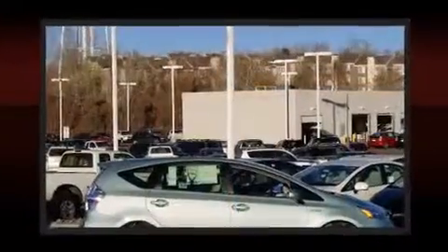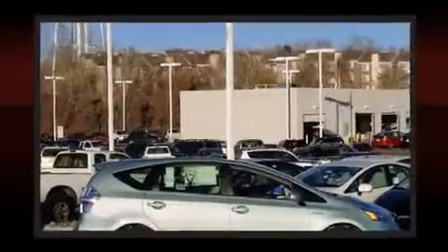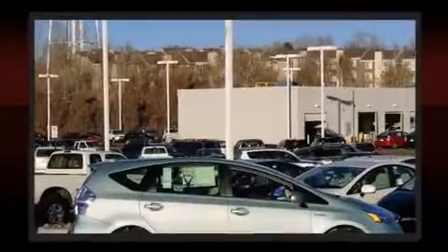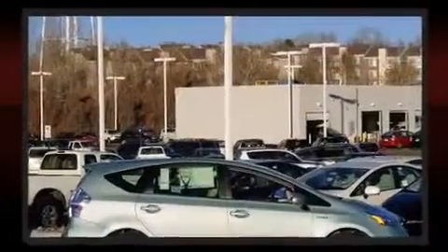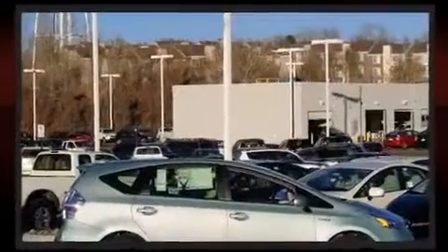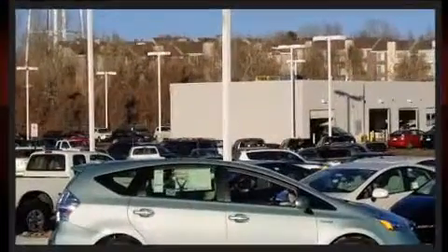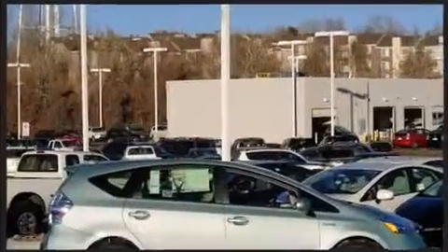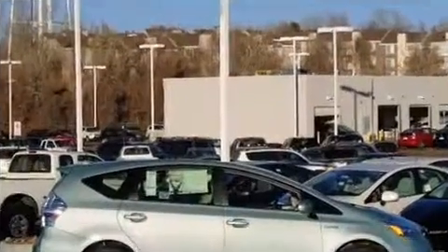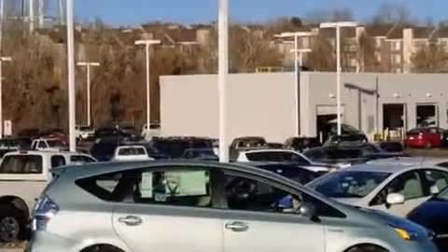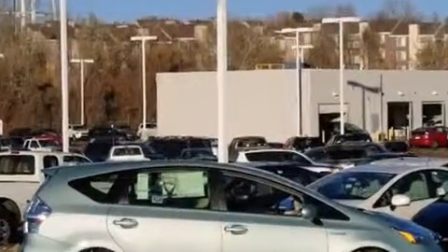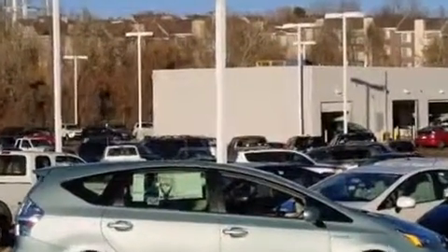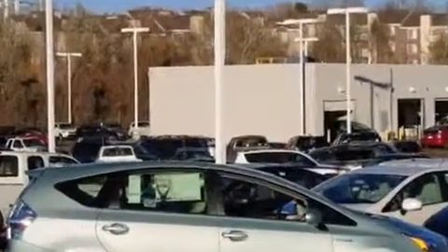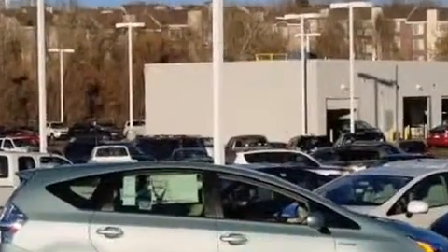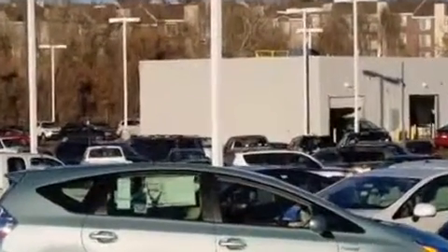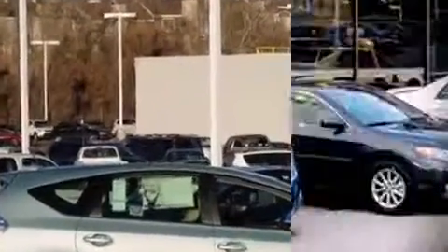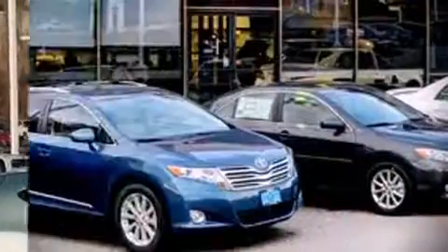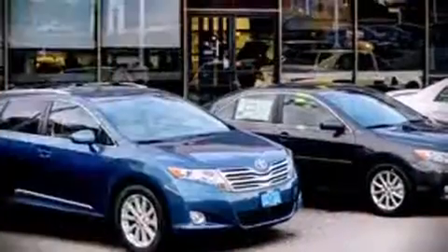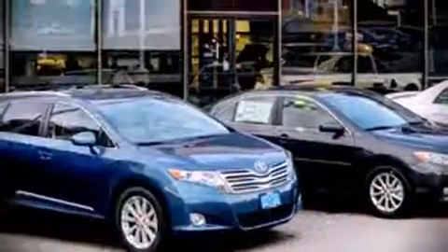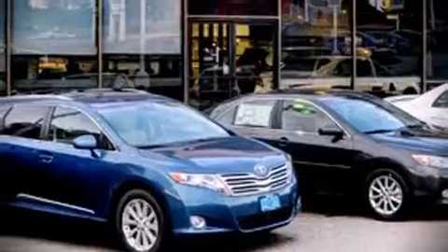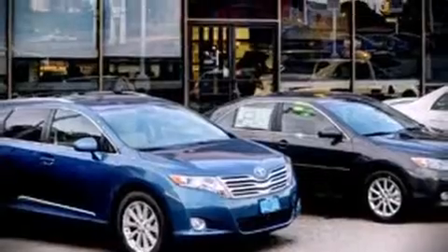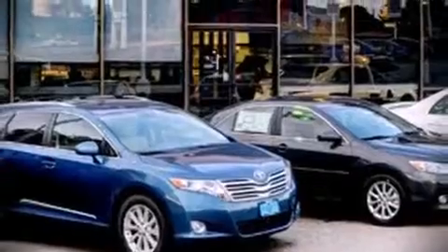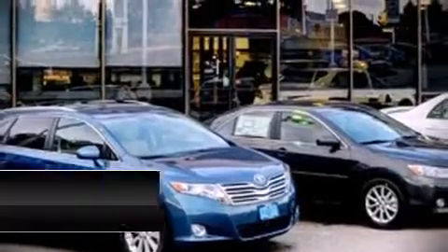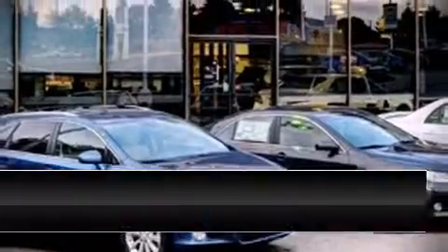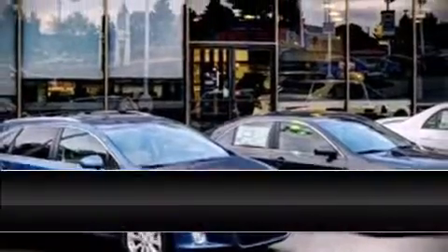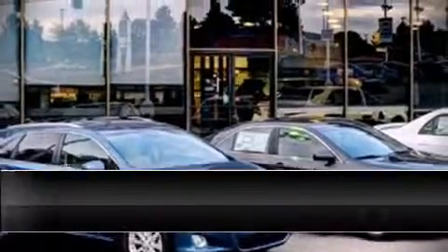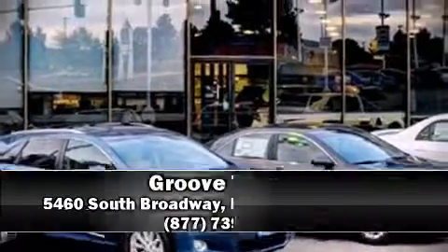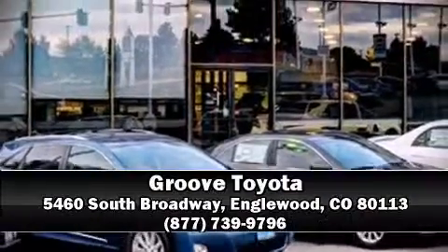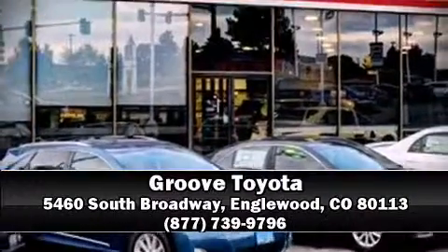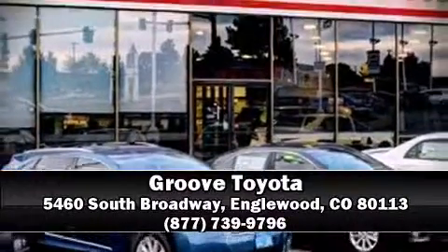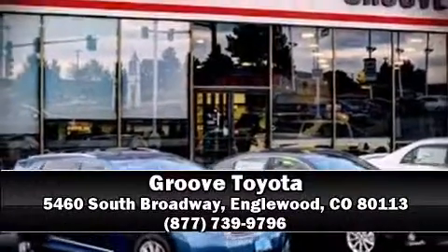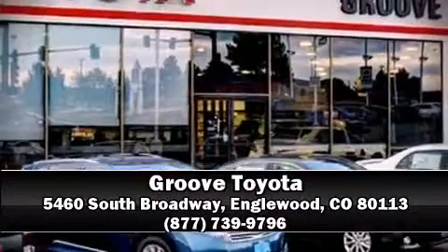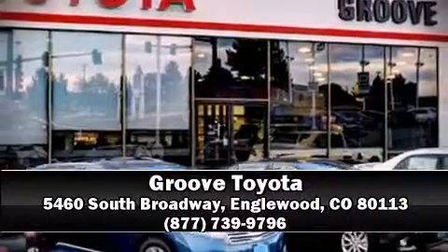Our sales reps are extremely helpful and knowledgeable. Stop by our dealership or give us a call for more information.